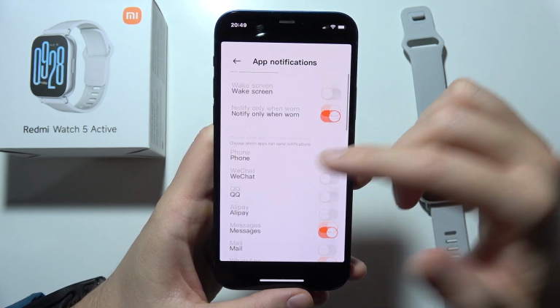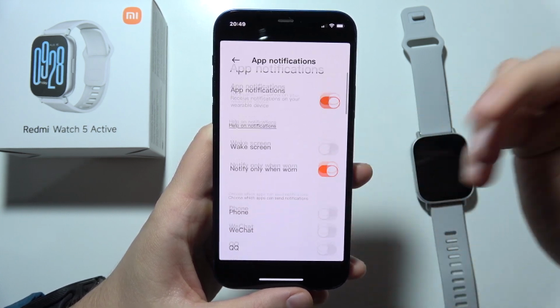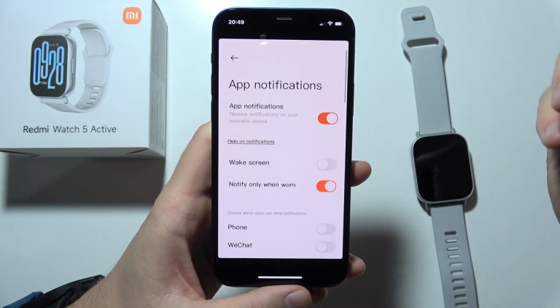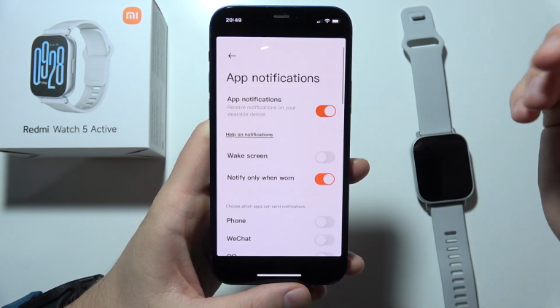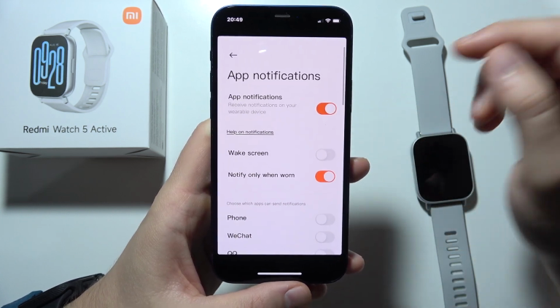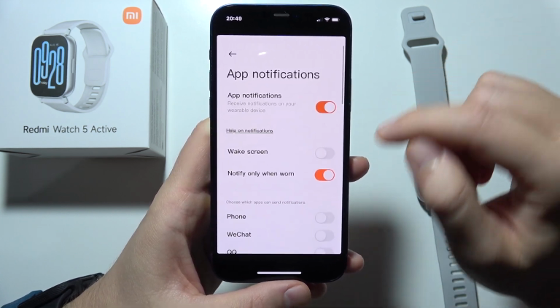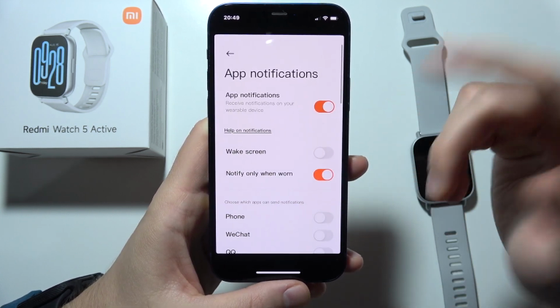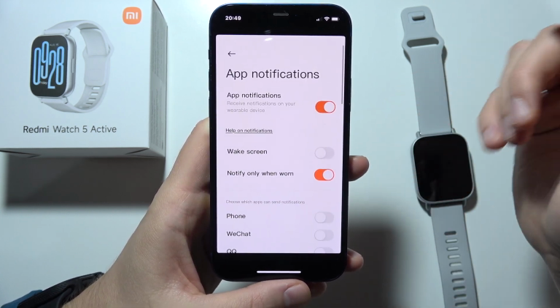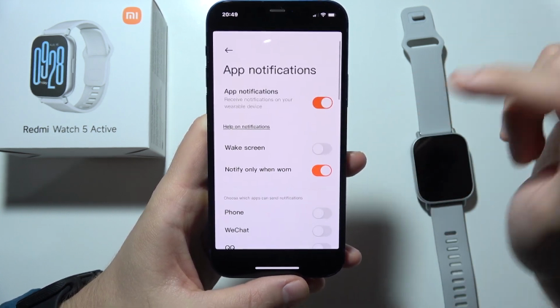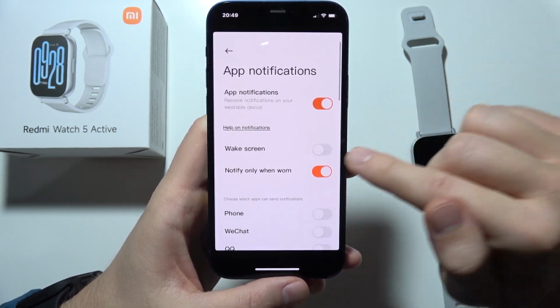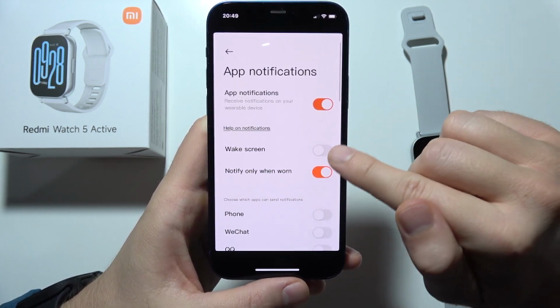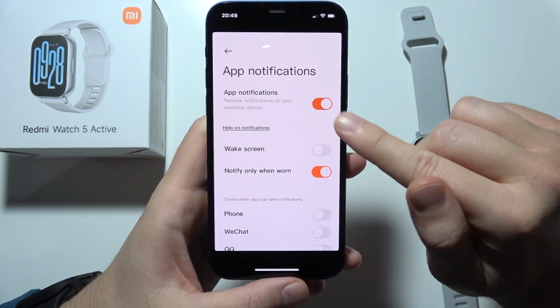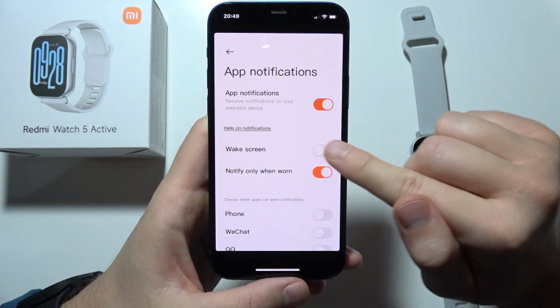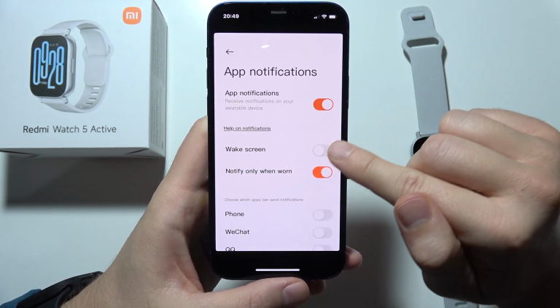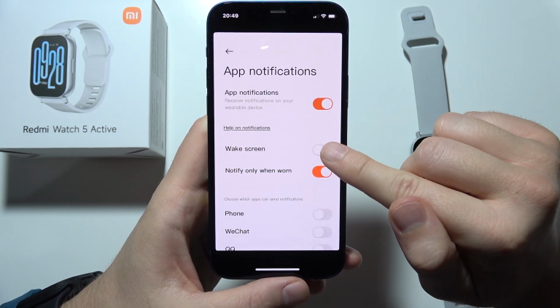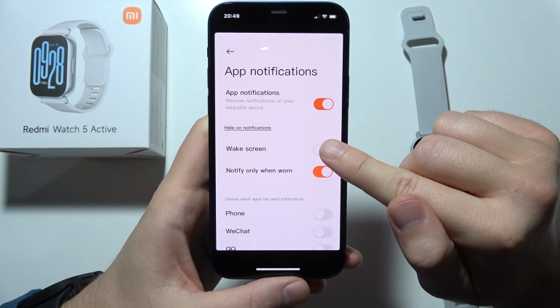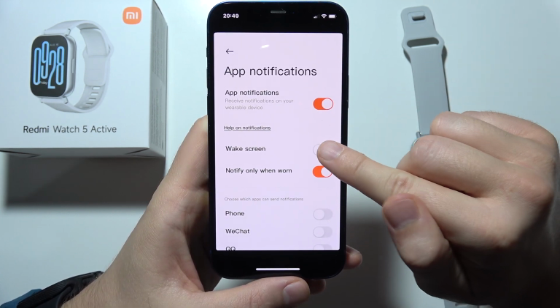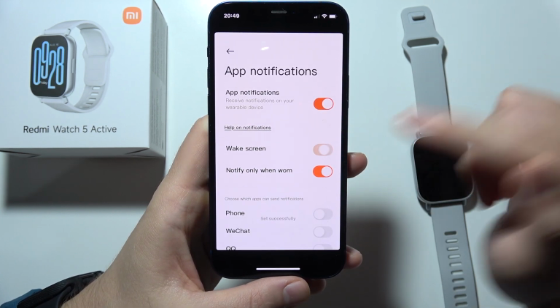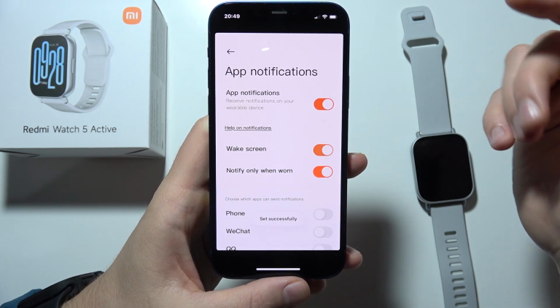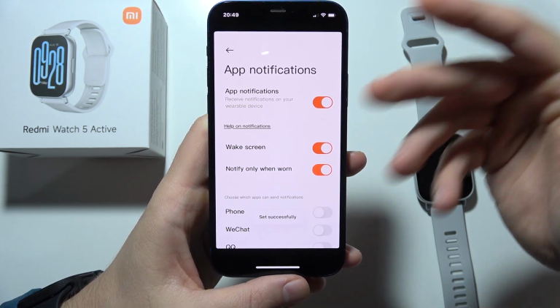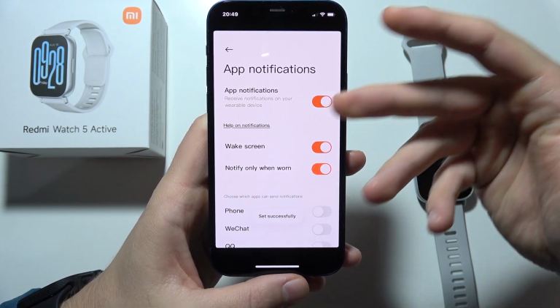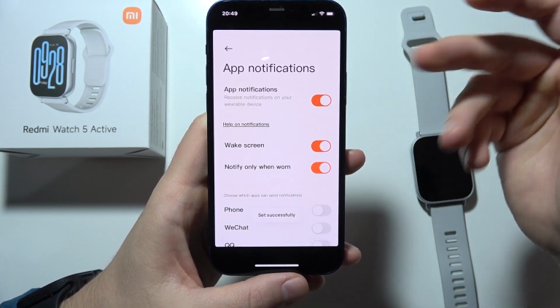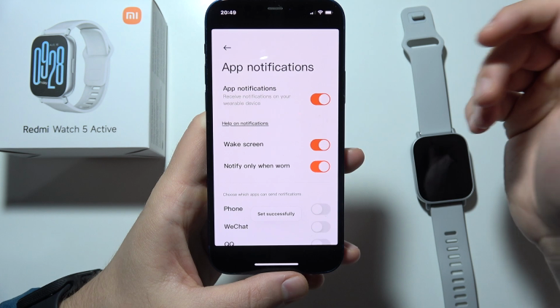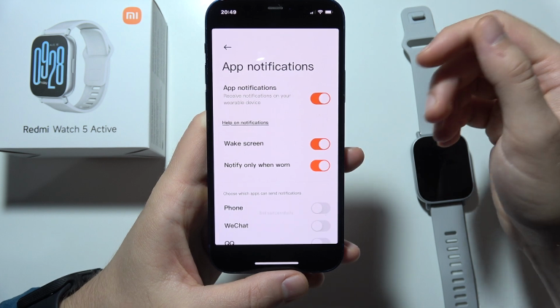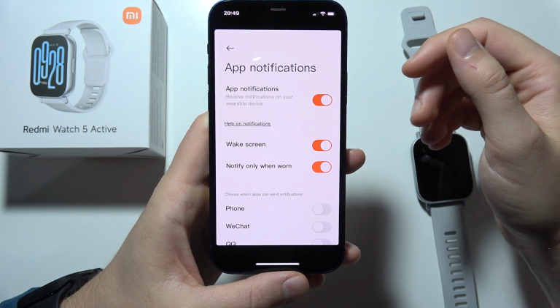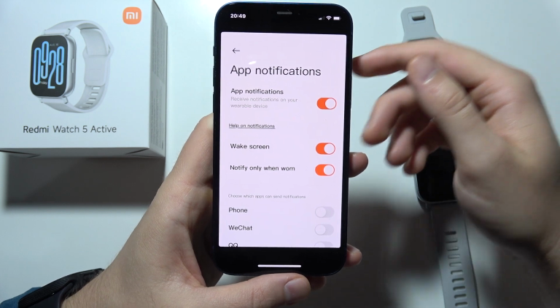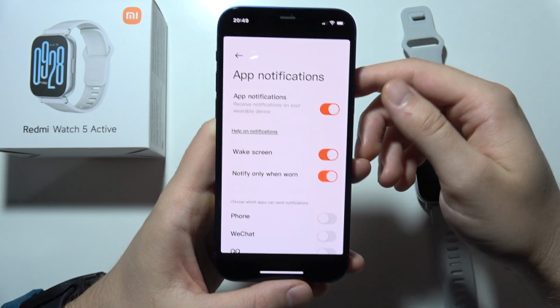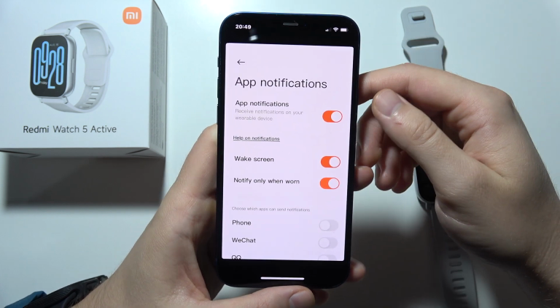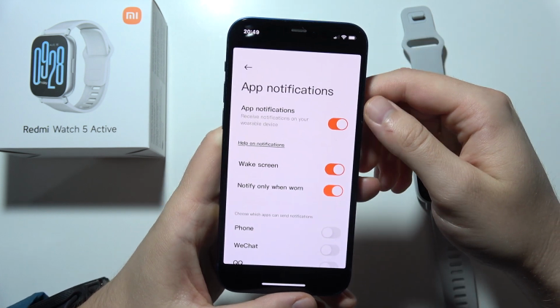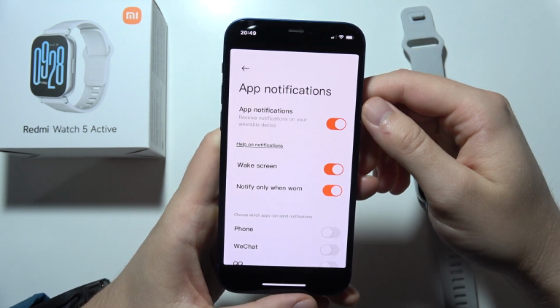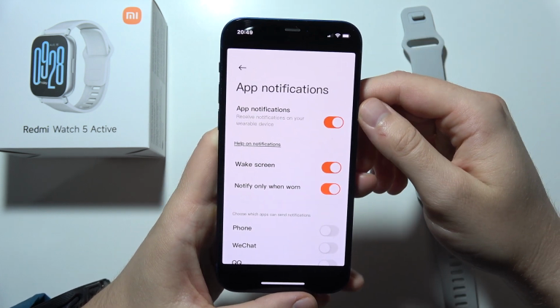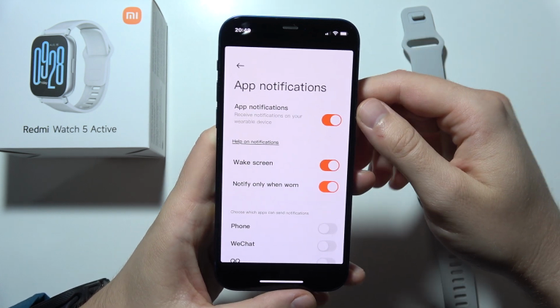I also recommend you to enable this option to wake the screen for incoming notifications.